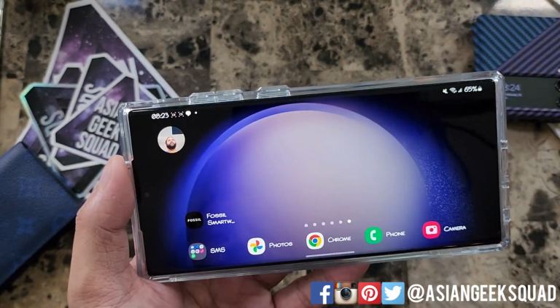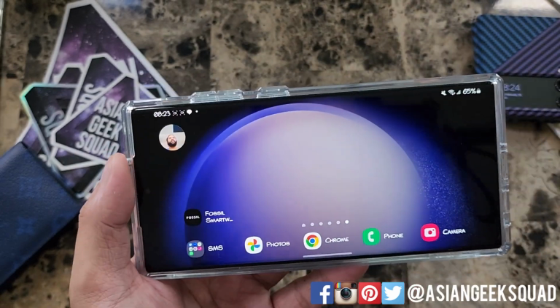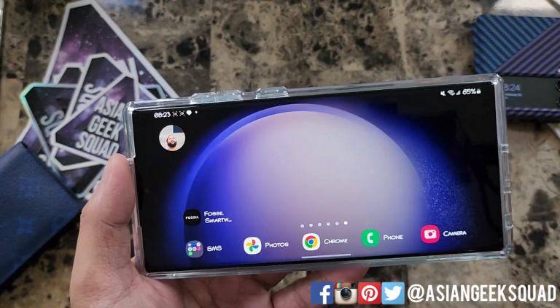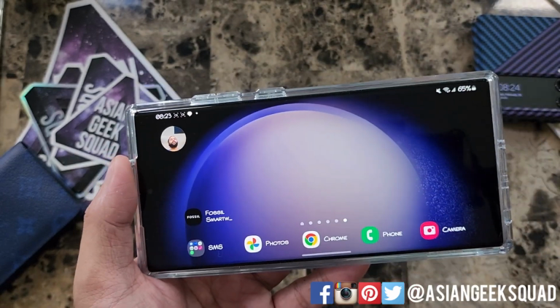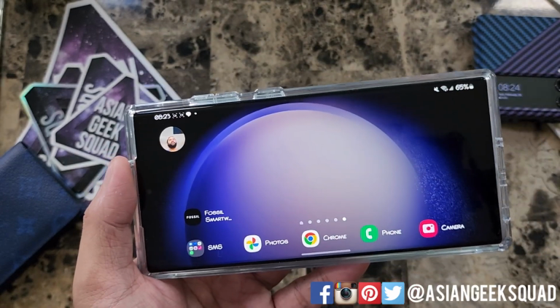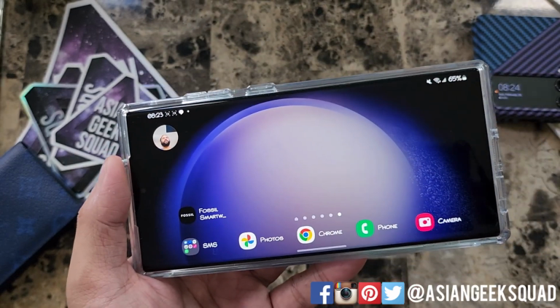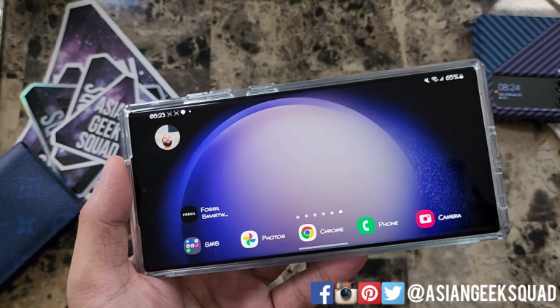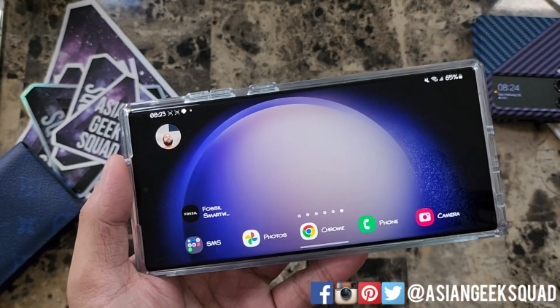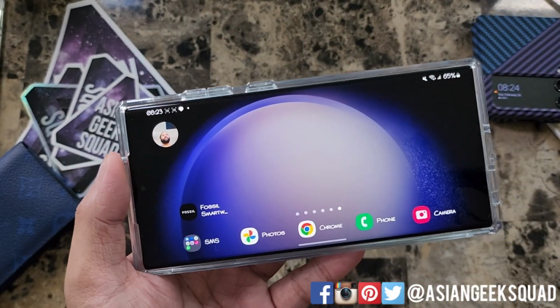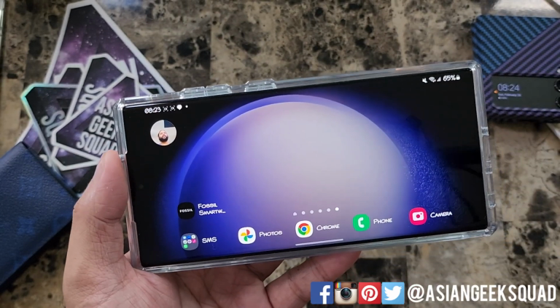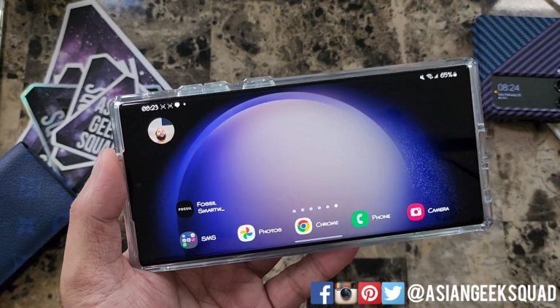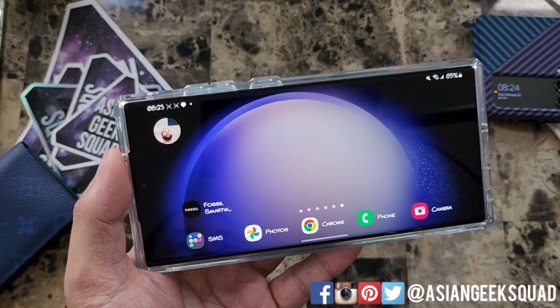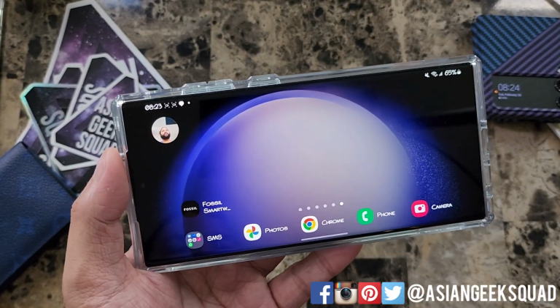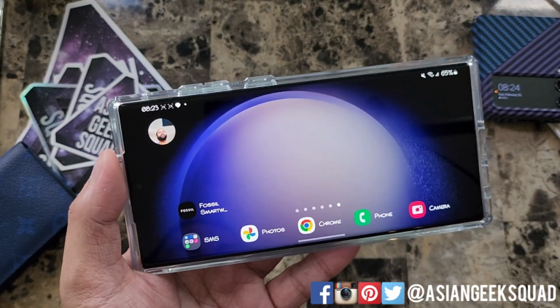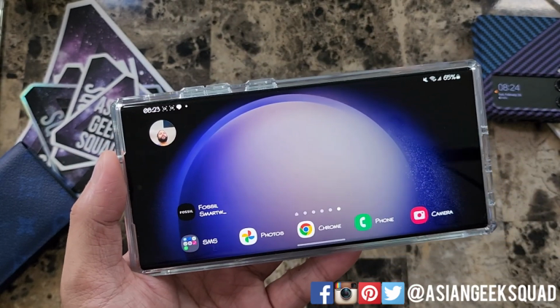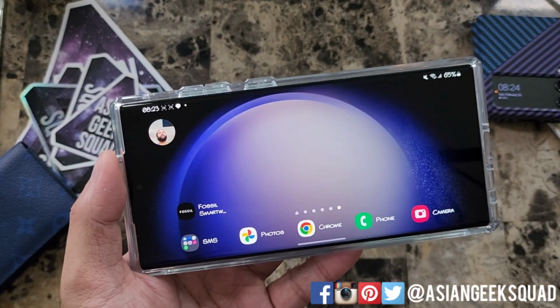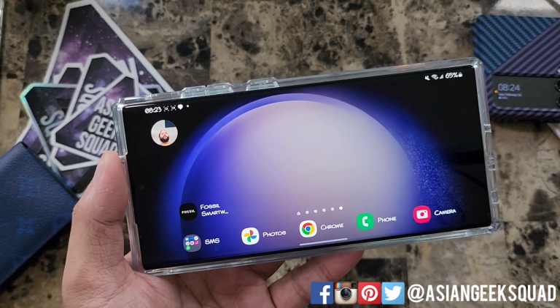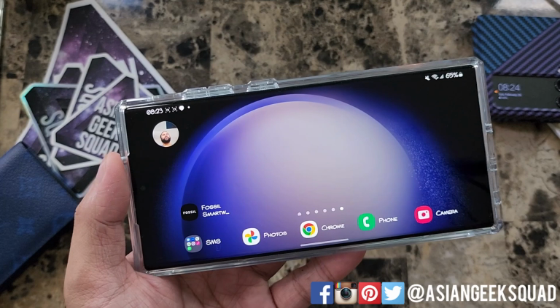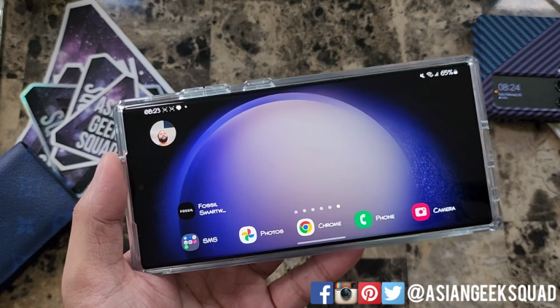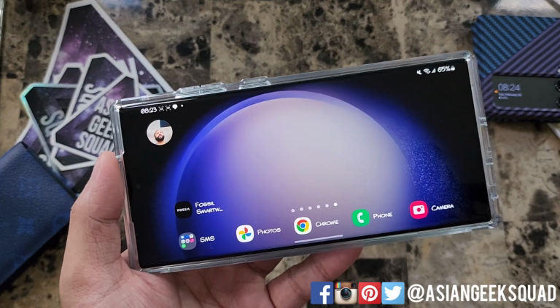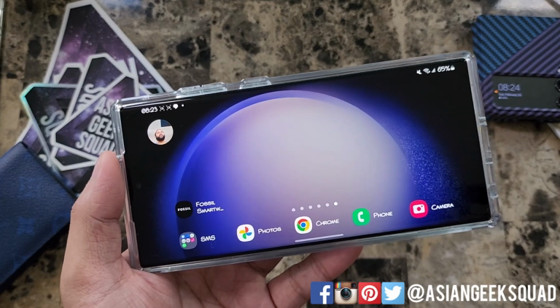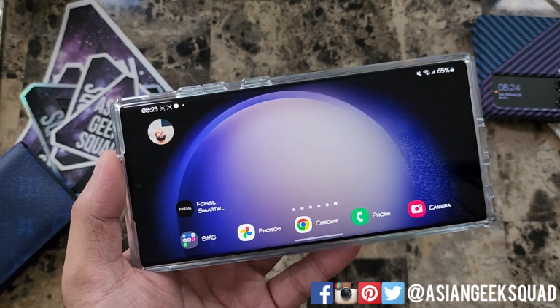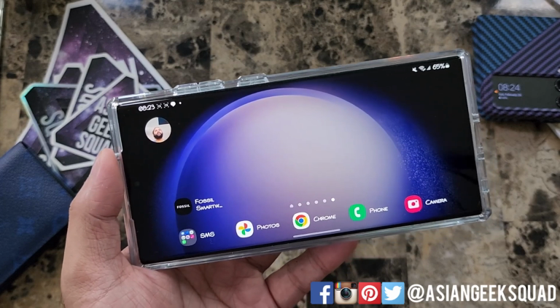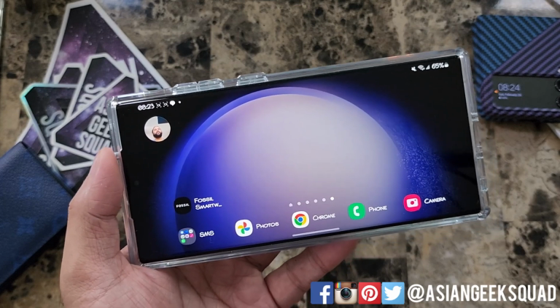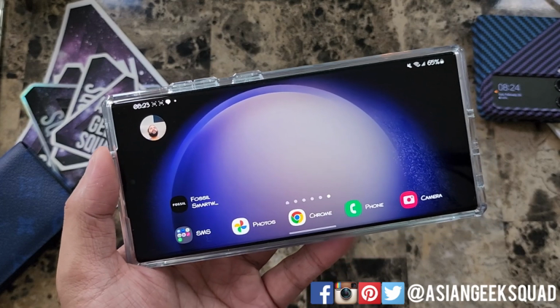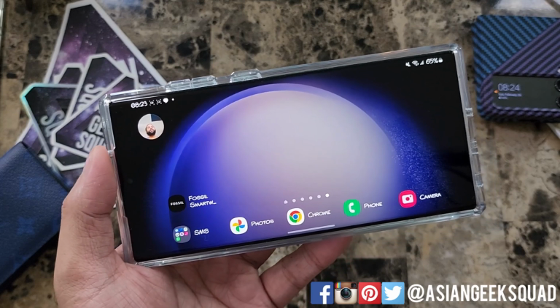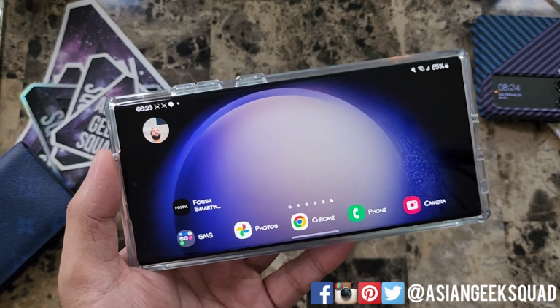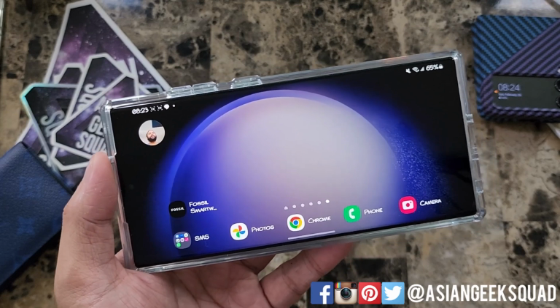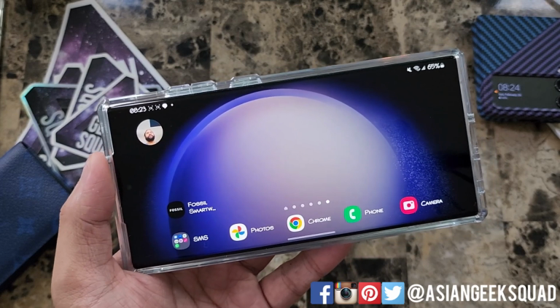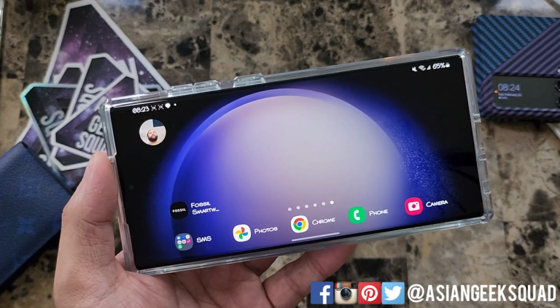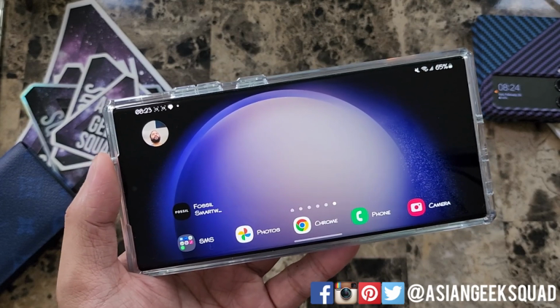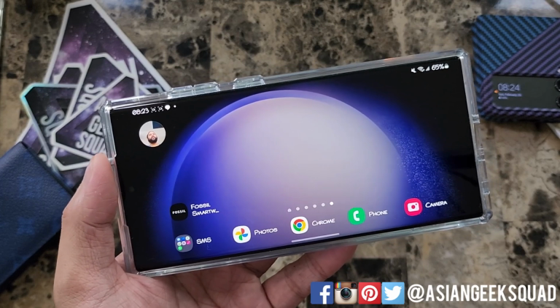That is it! Hopefully this helps you with your screen recording on the Samsung Galaxy S23 Ultra. Thank you guys for watching. Aloha!